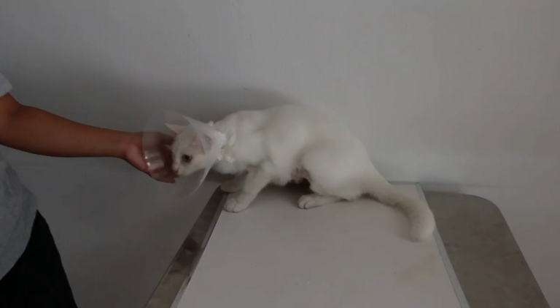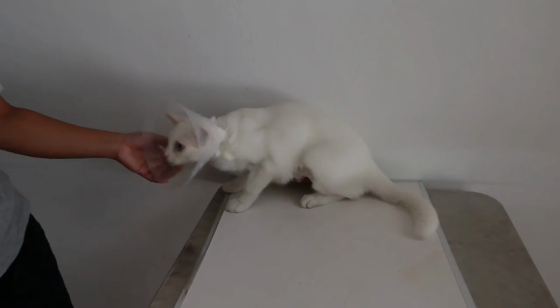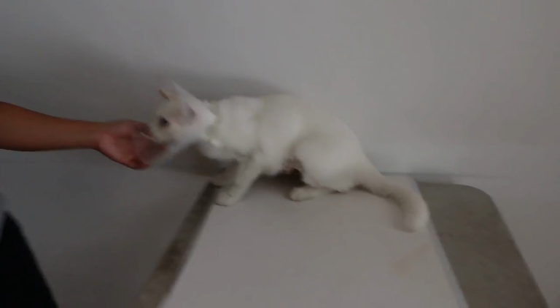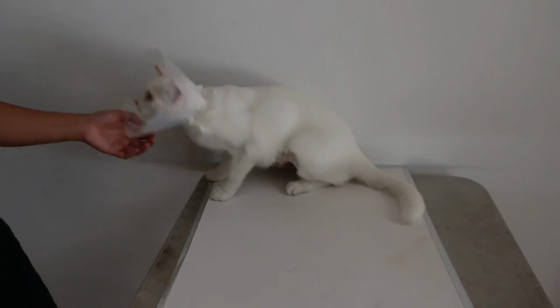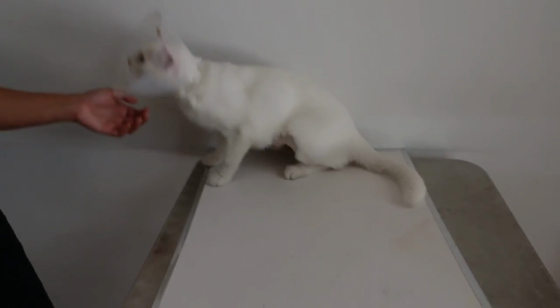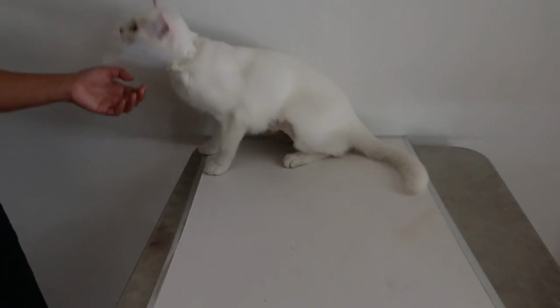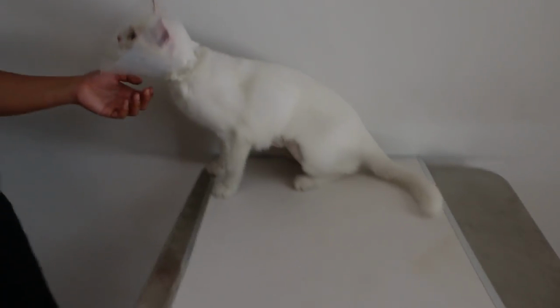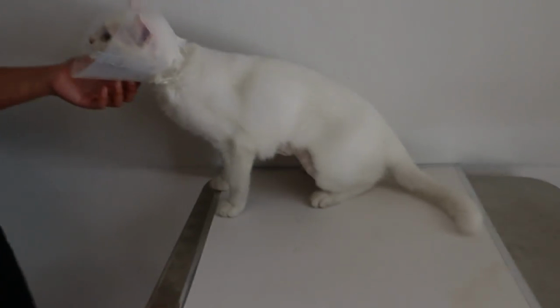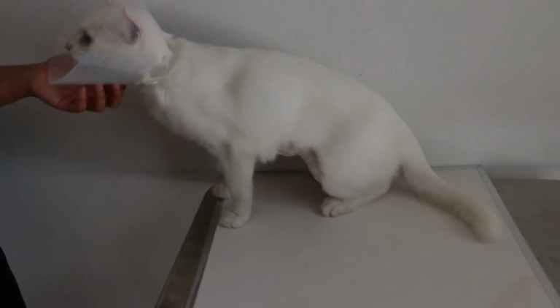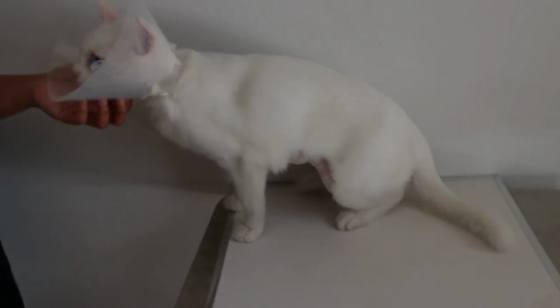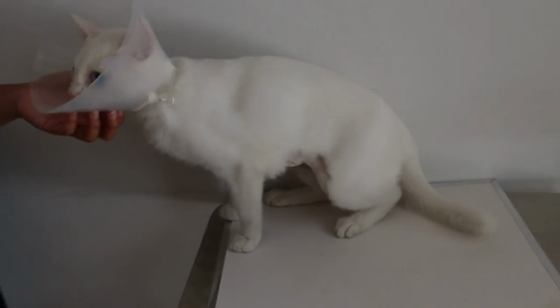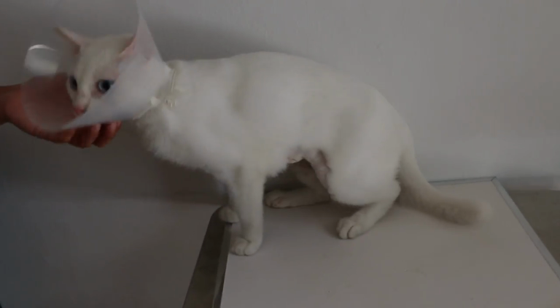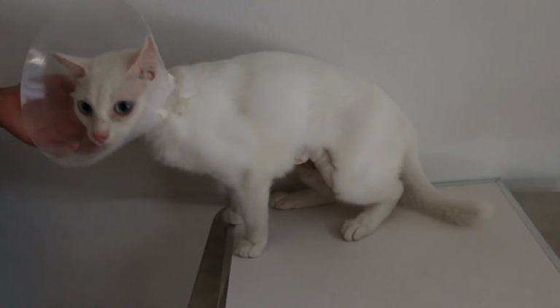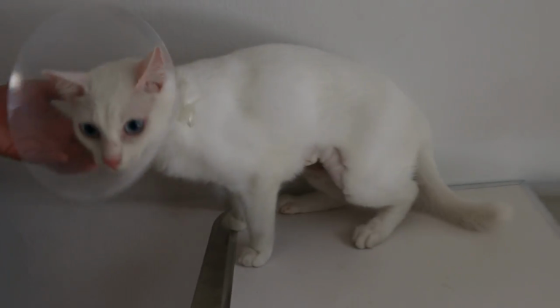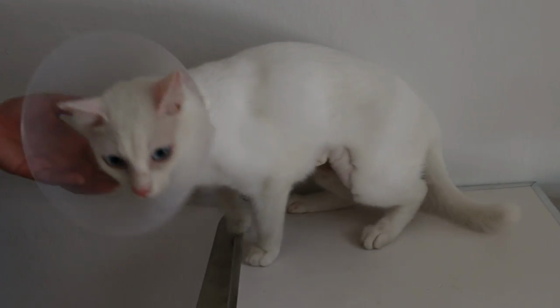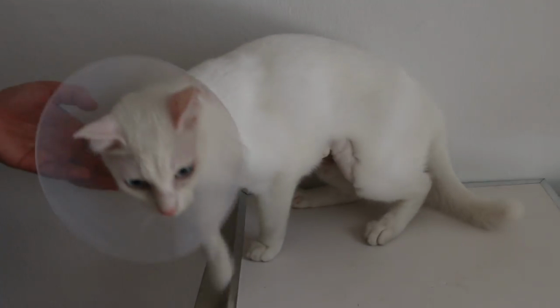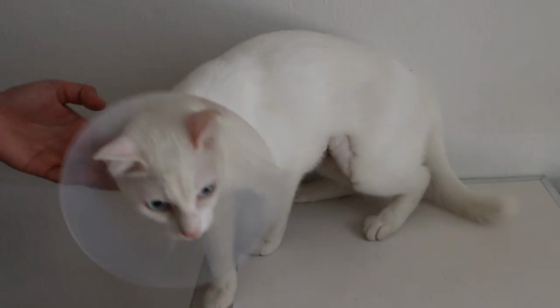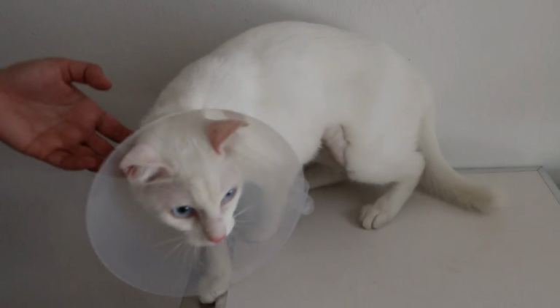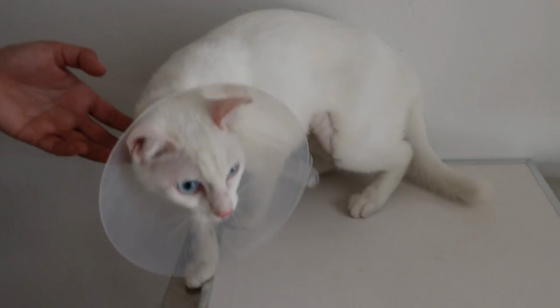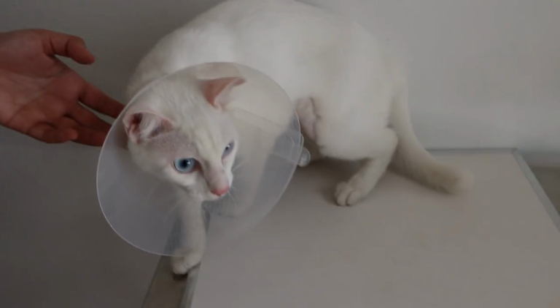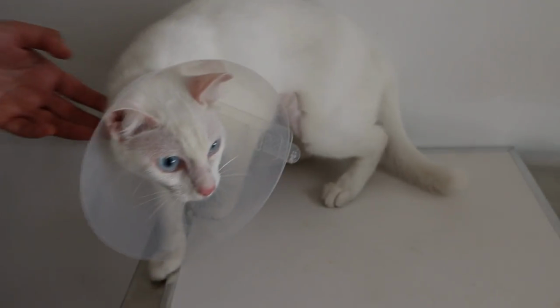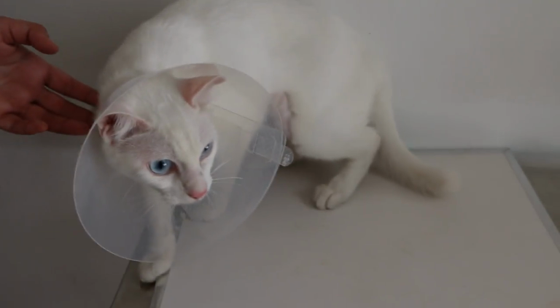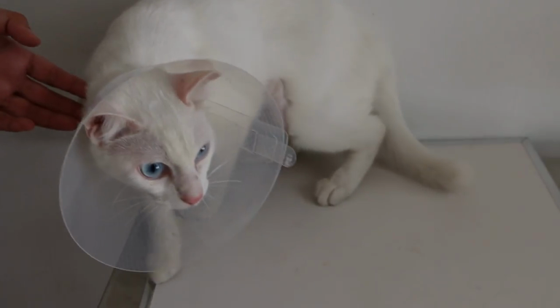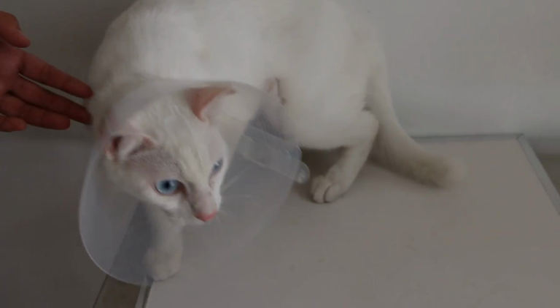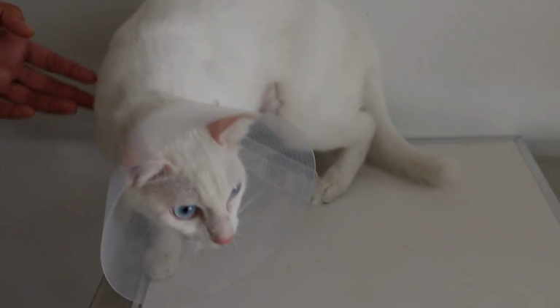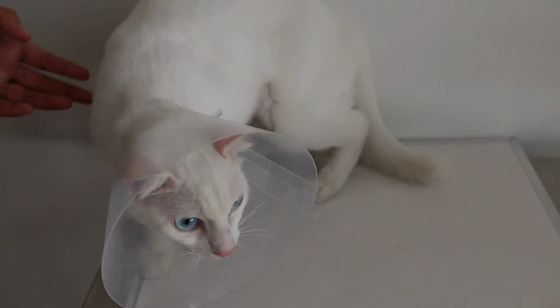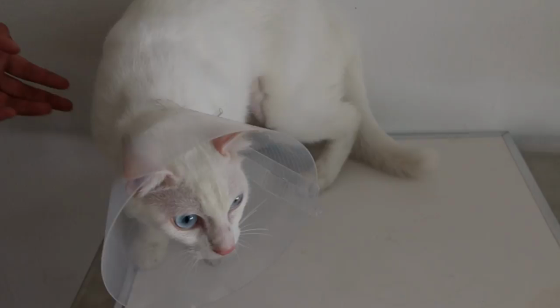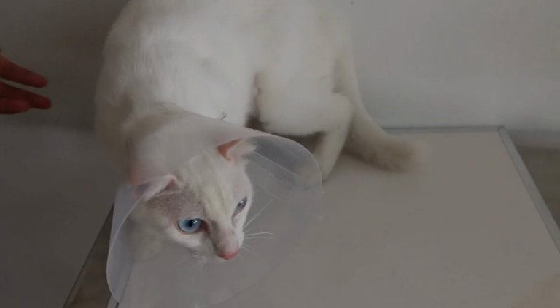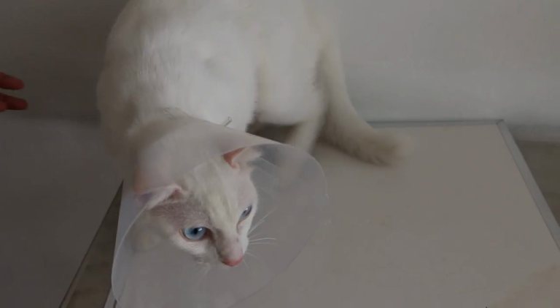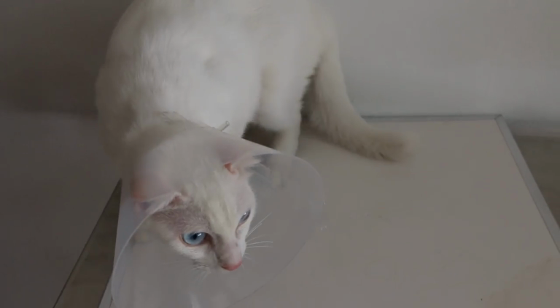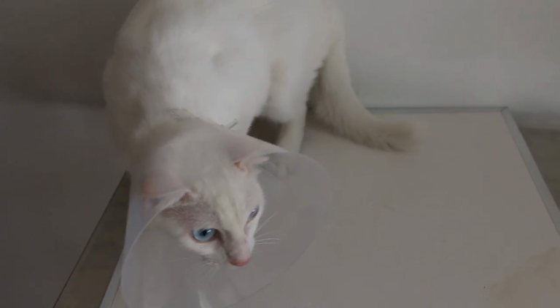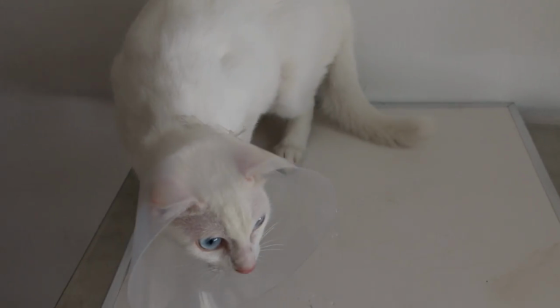Today is 5 February 2019. This is the one-year-old cat's mediation.